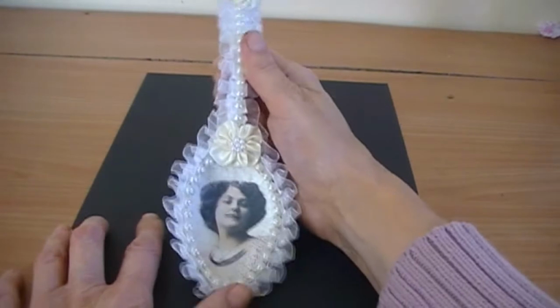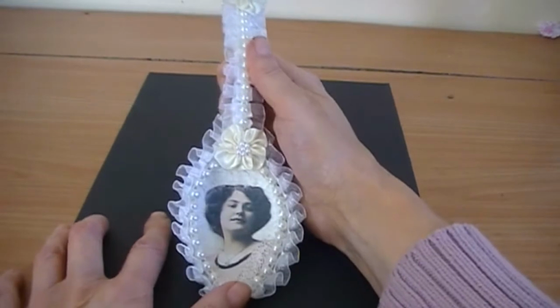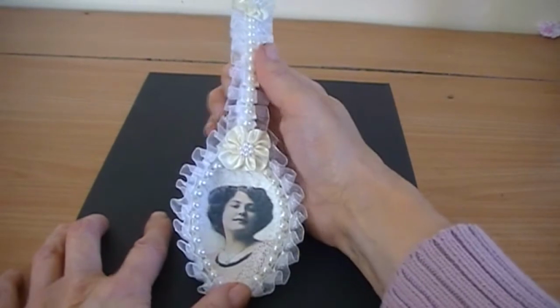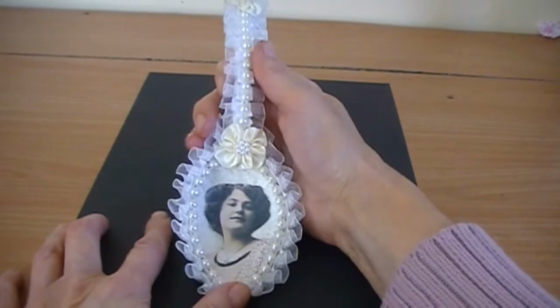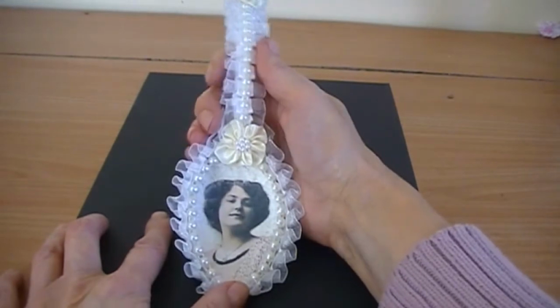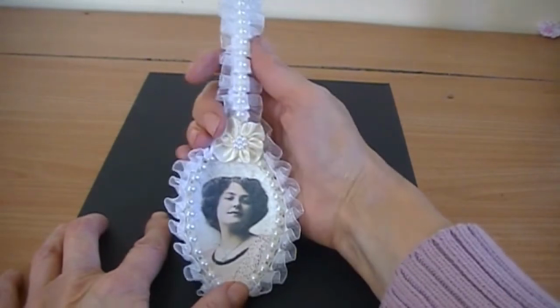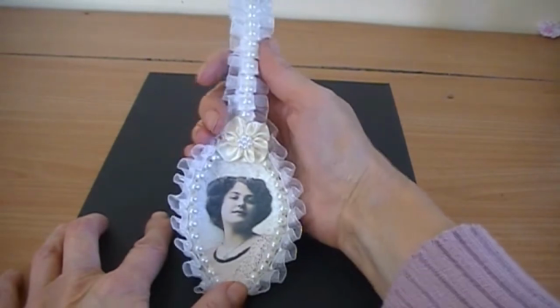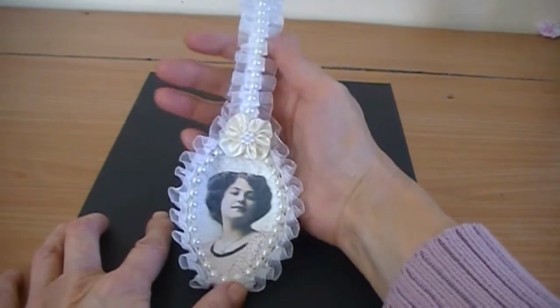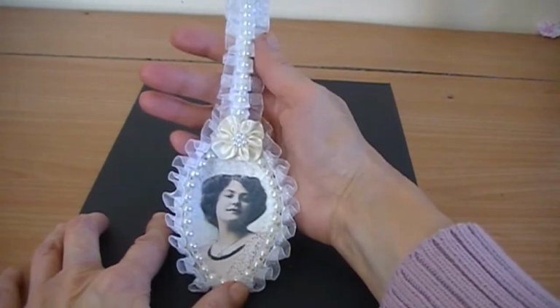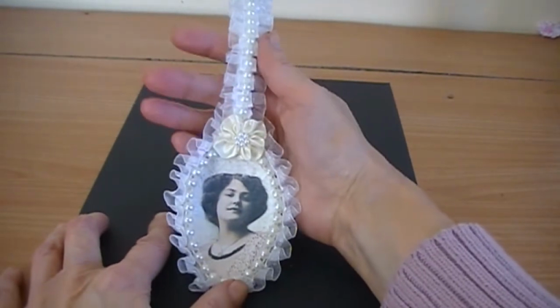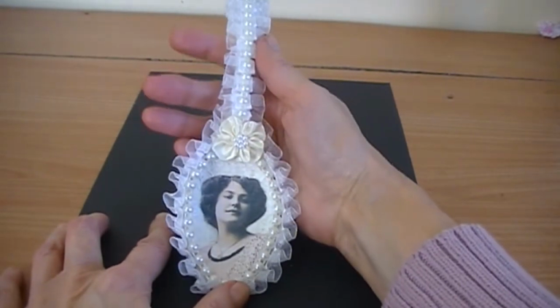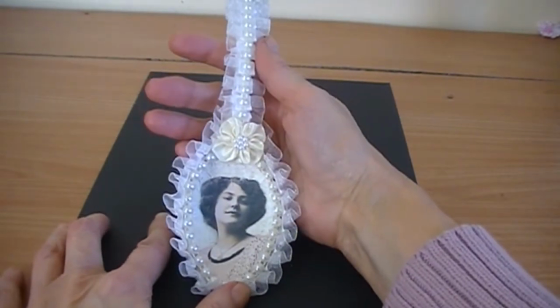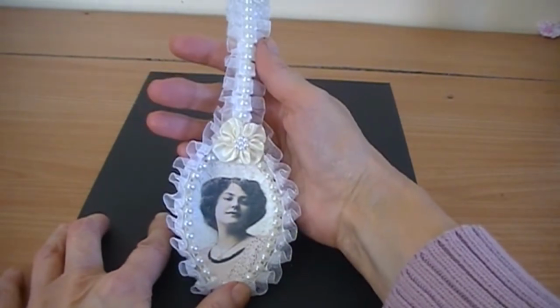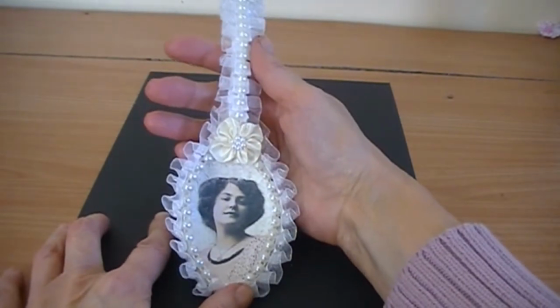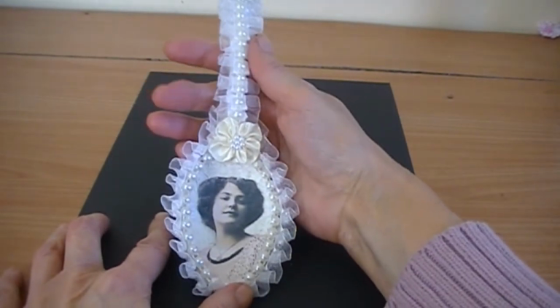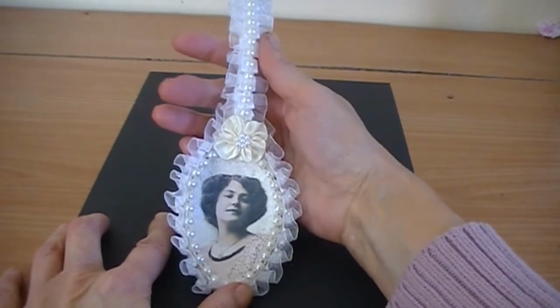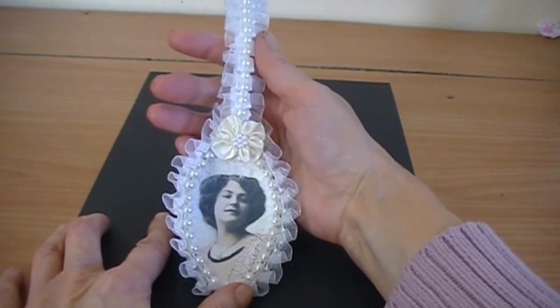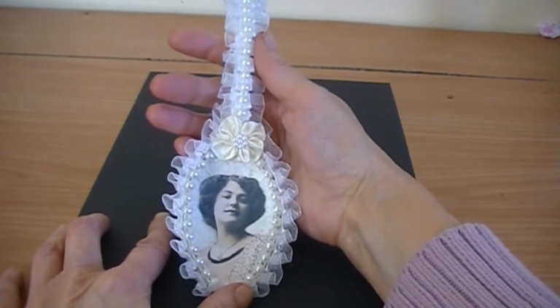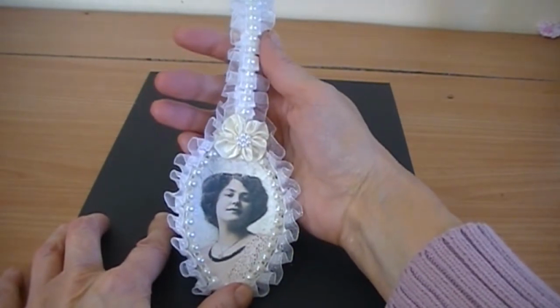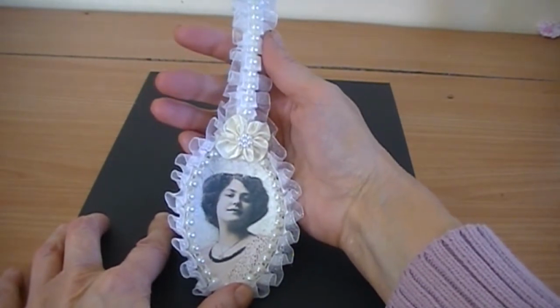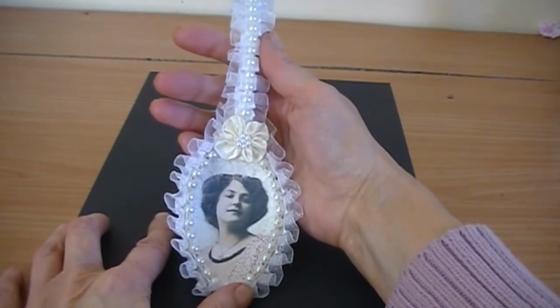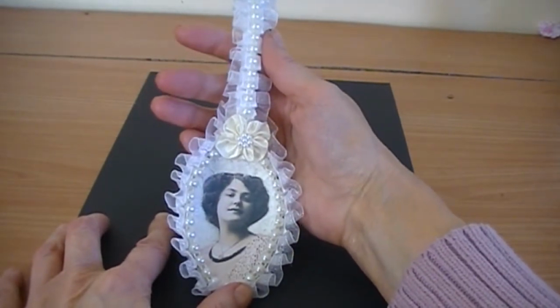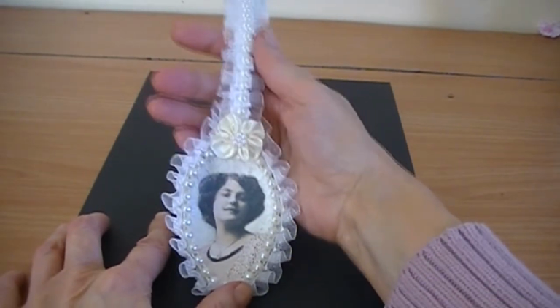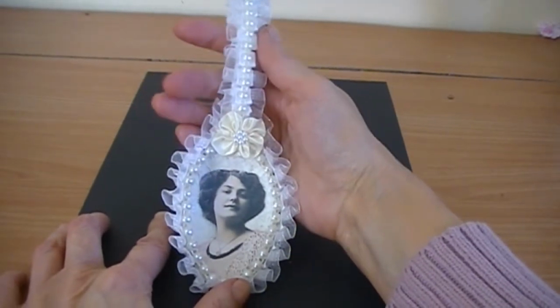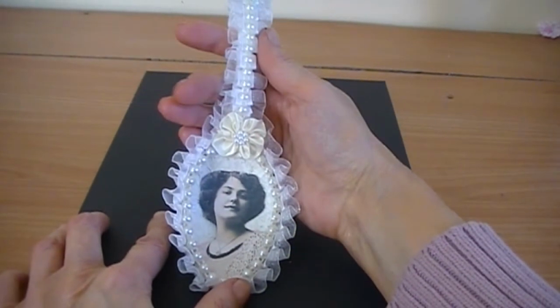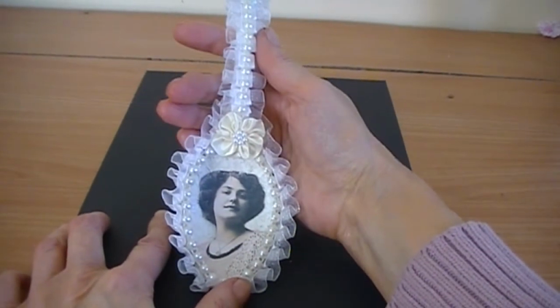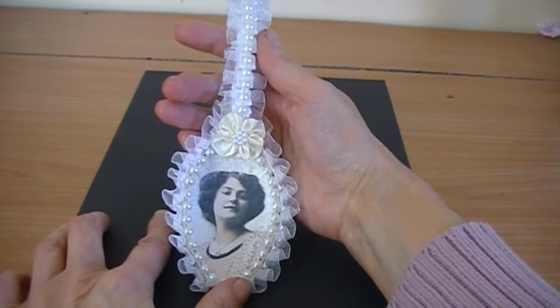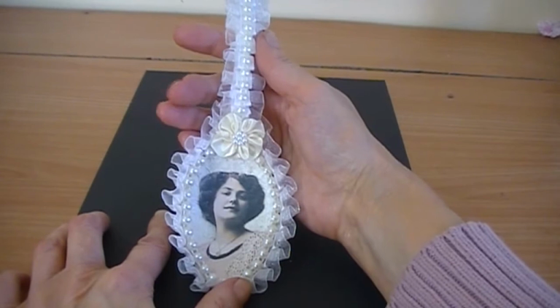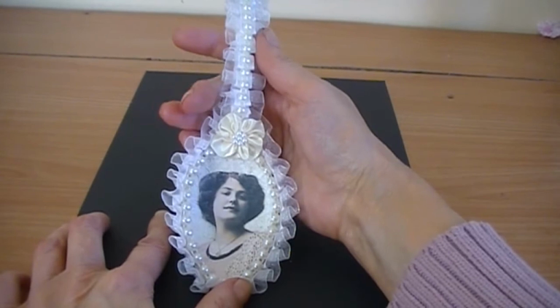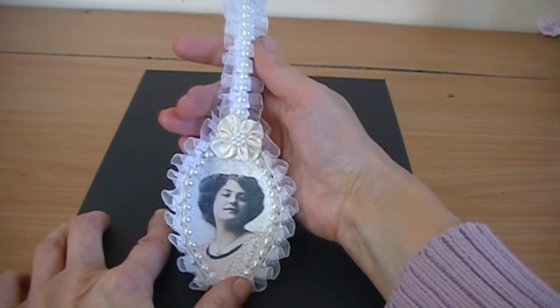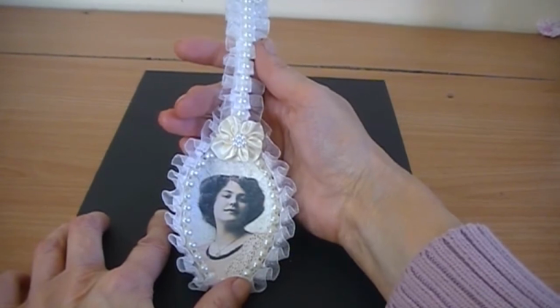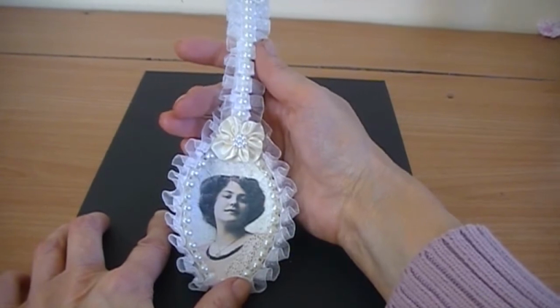There's my spoon. I hope you like it. Thank you for watching — please leave a comment.